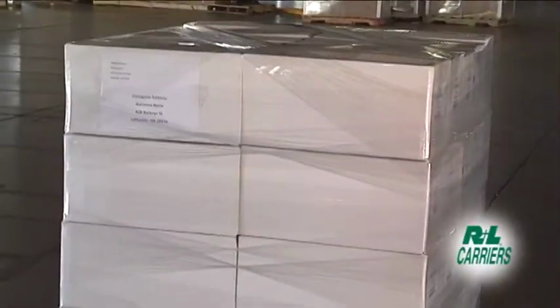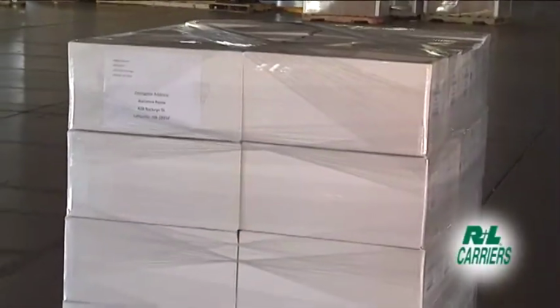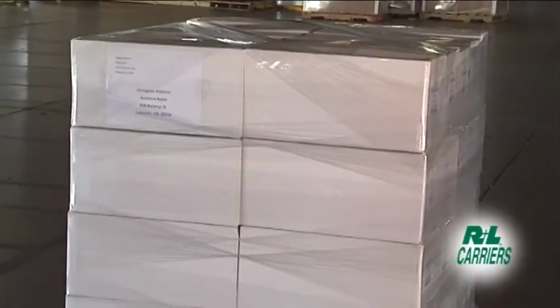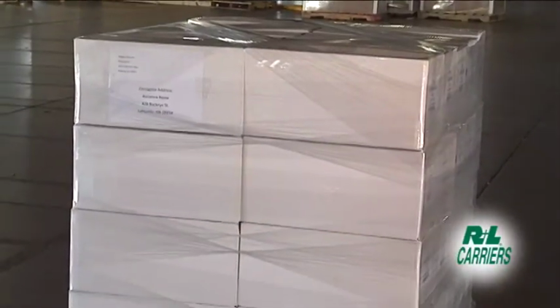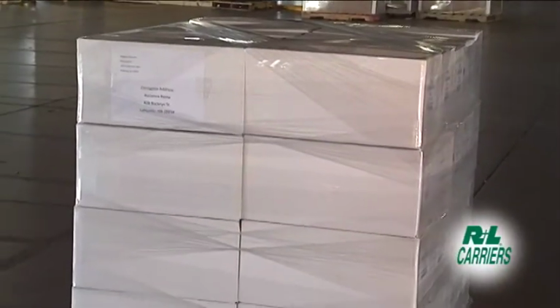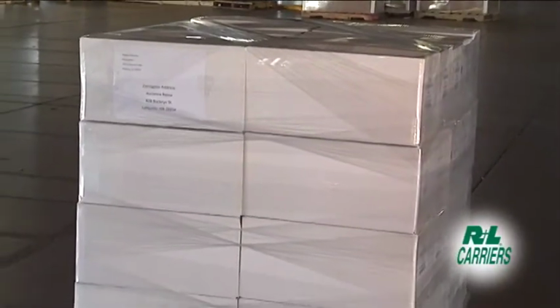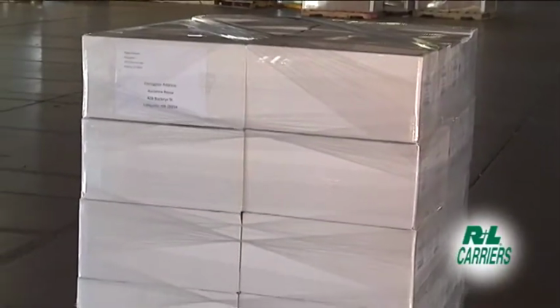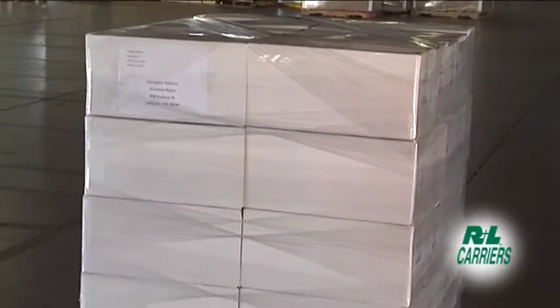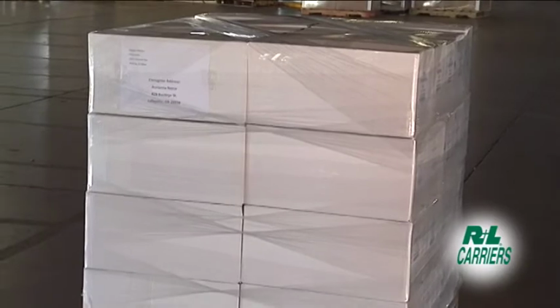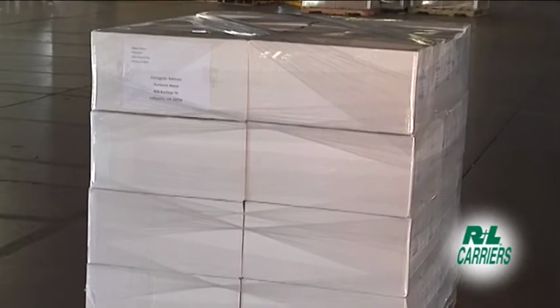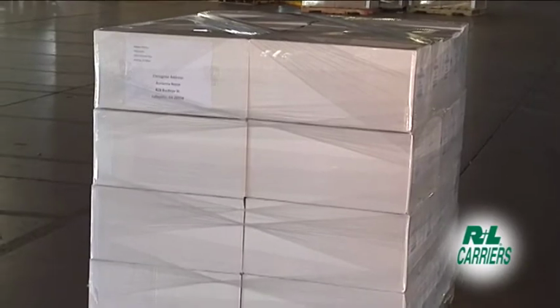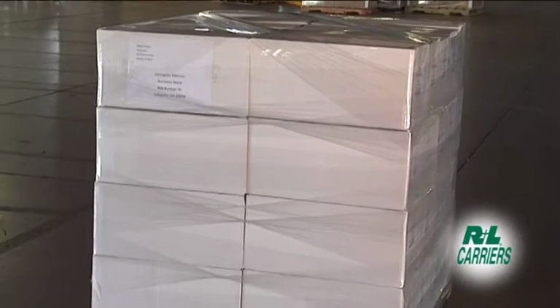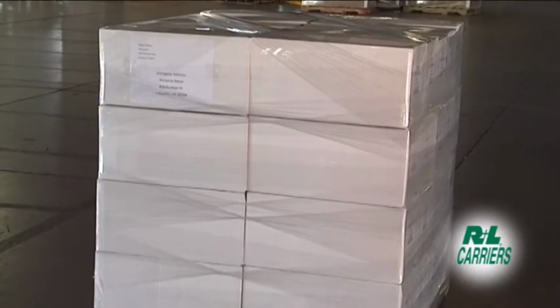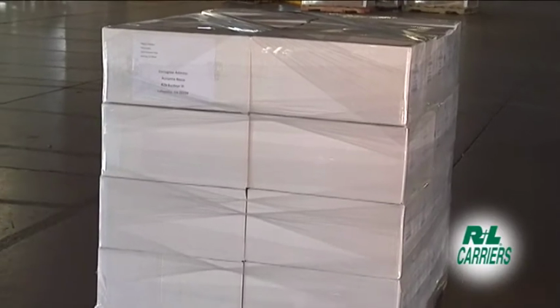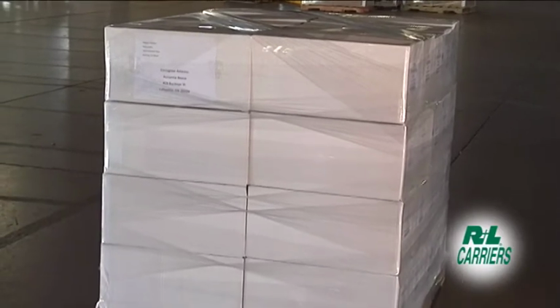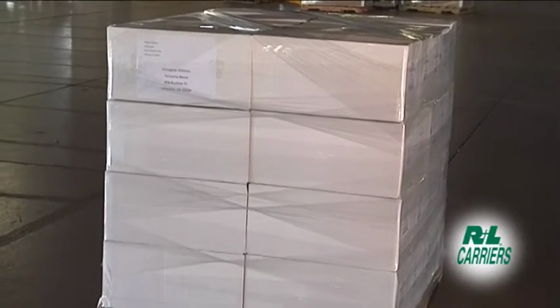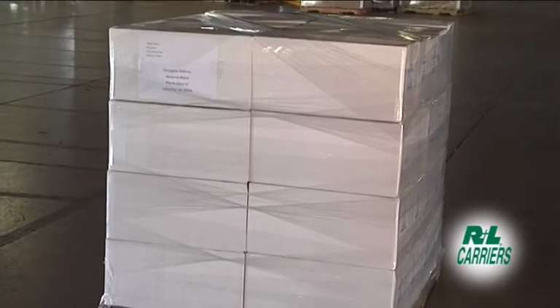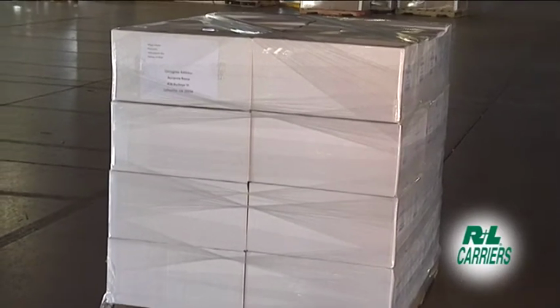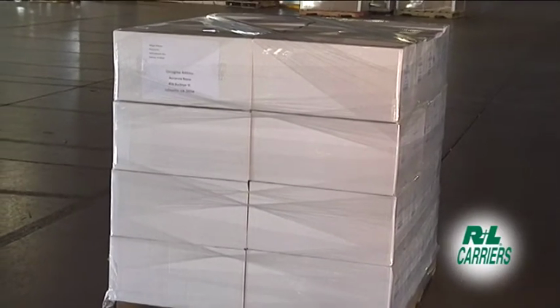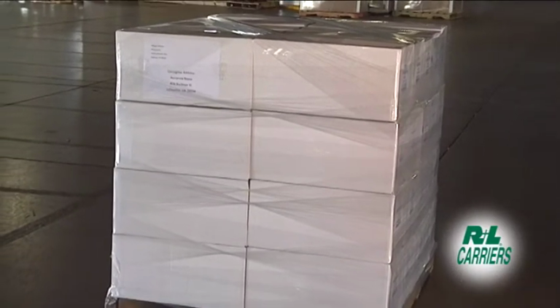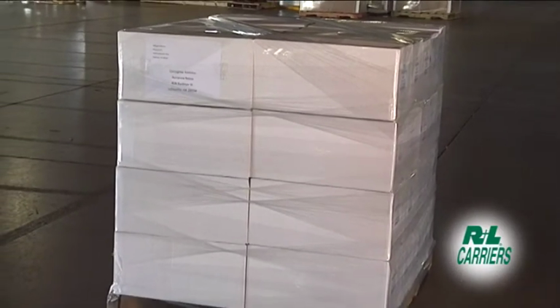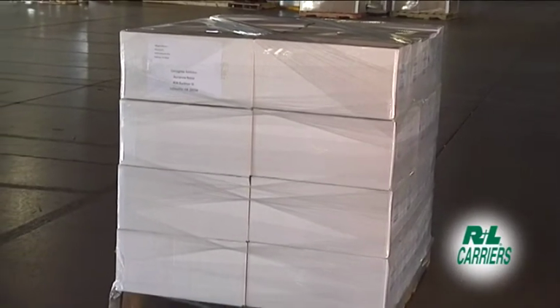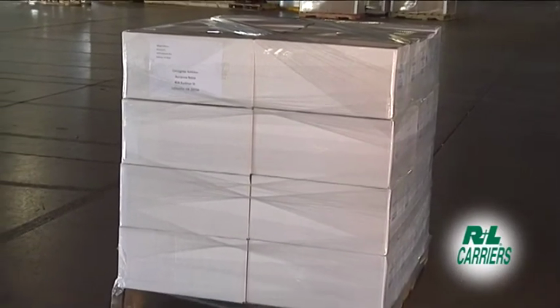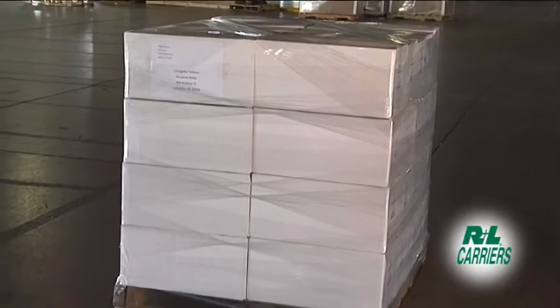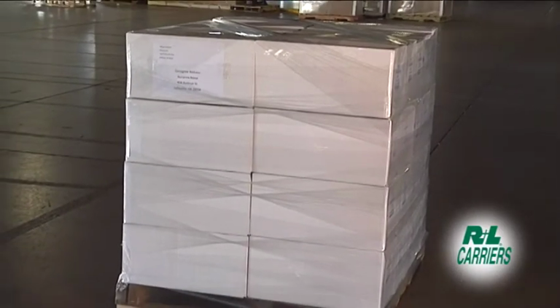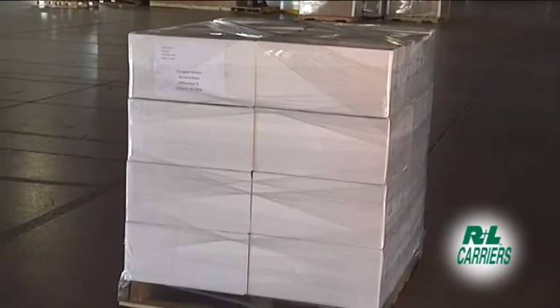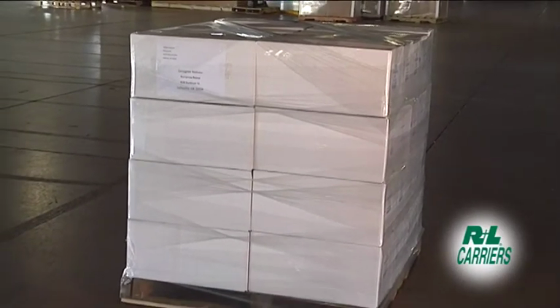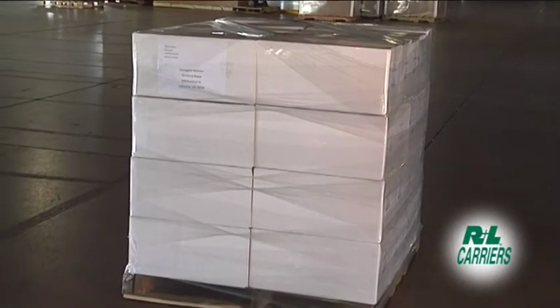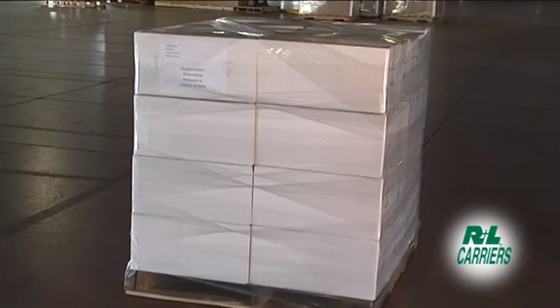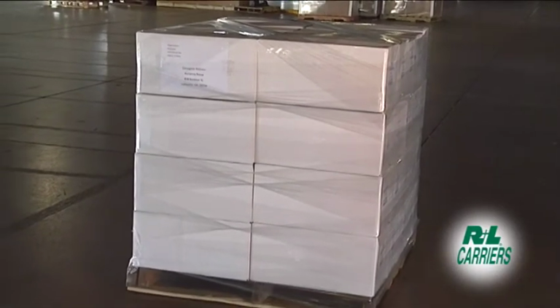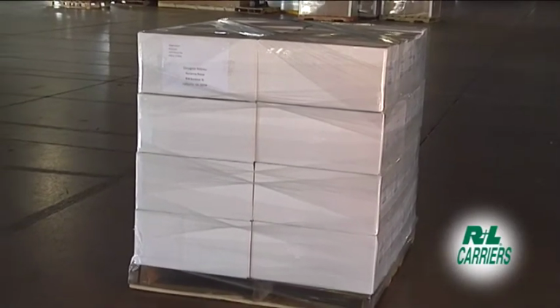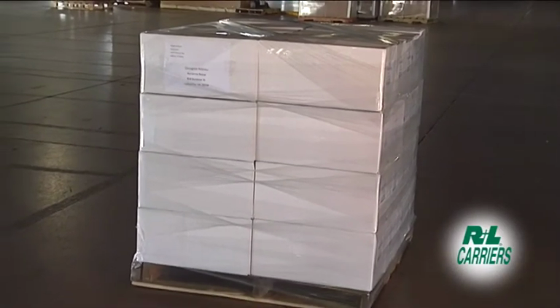Following this wrapping method will help properly prepare your freight for its journey through the R&L transportation network.